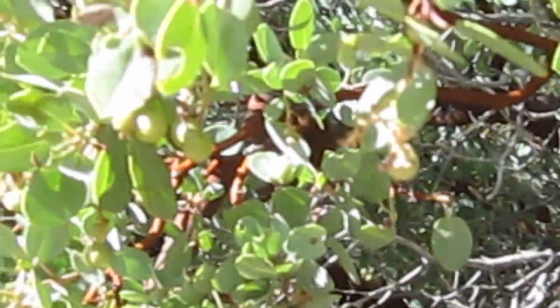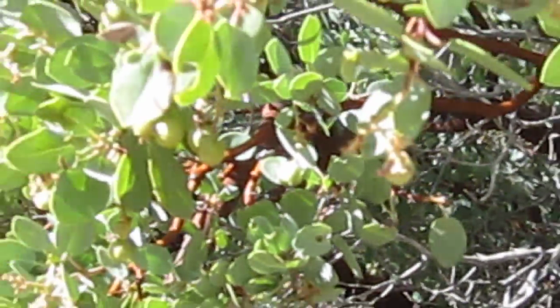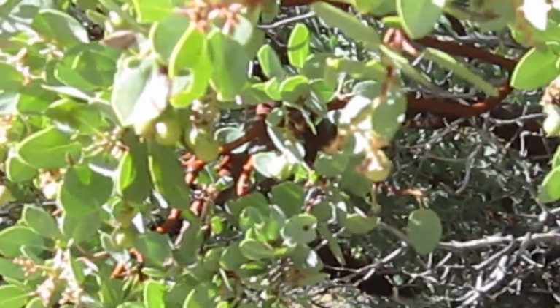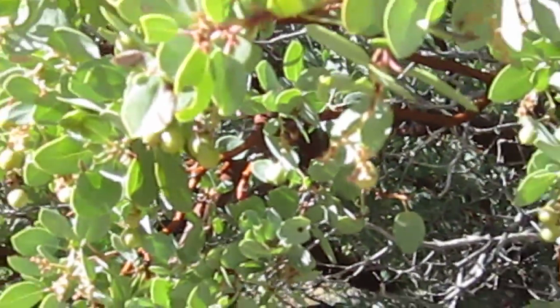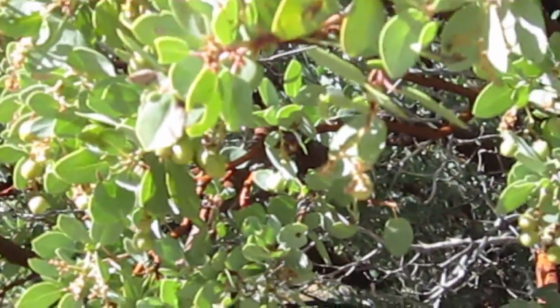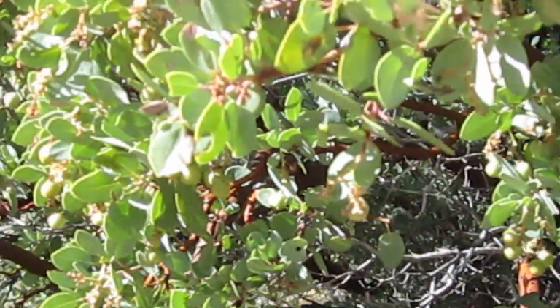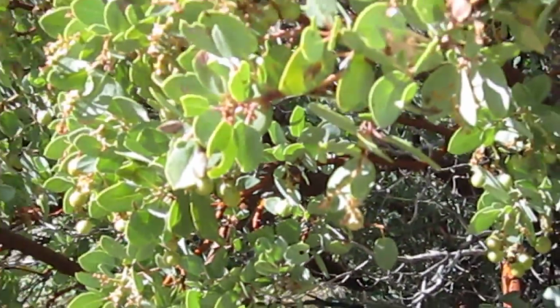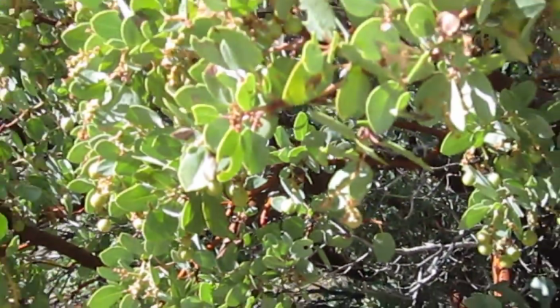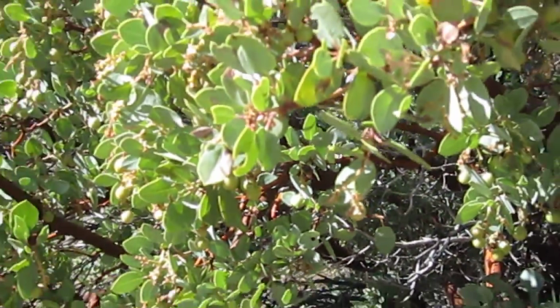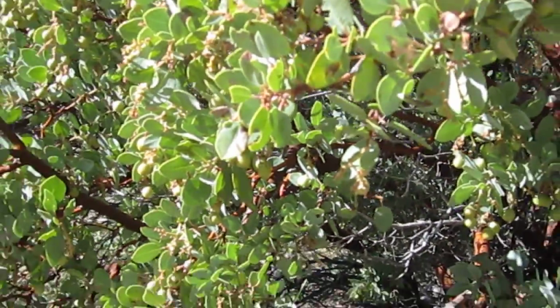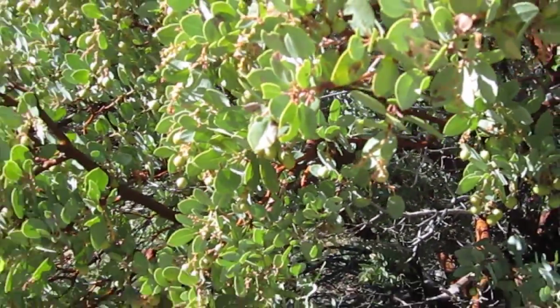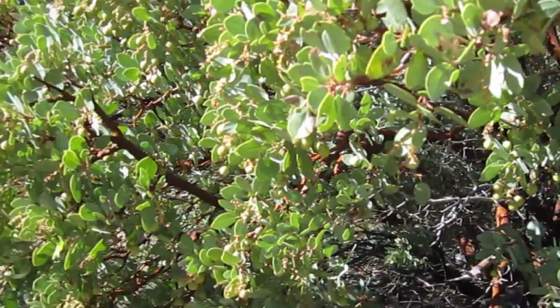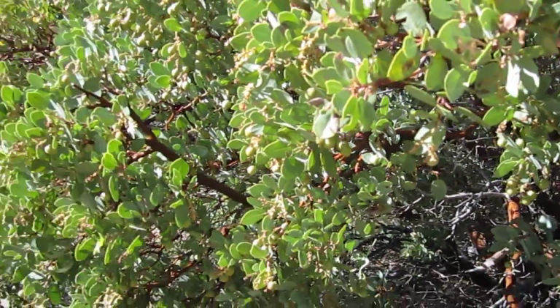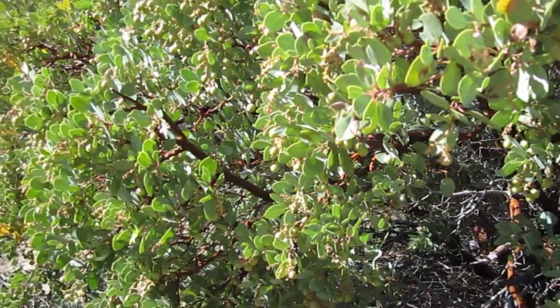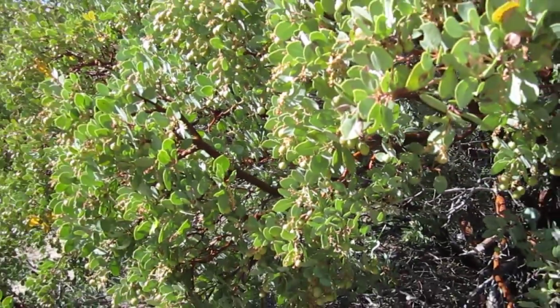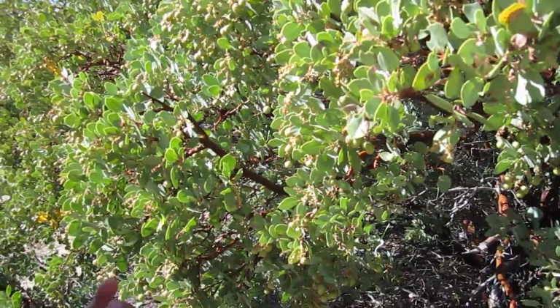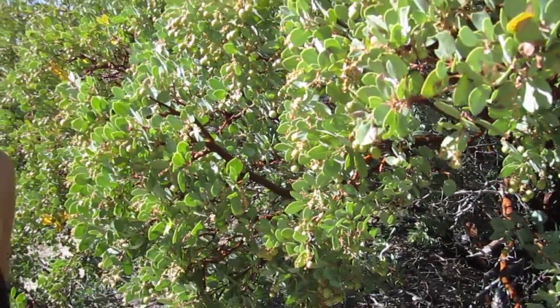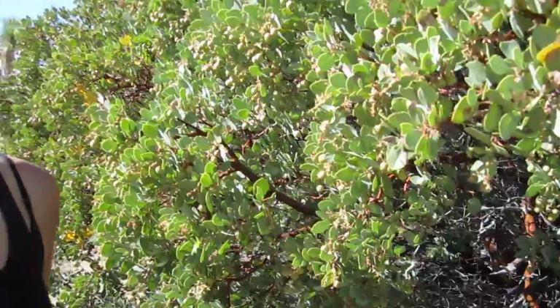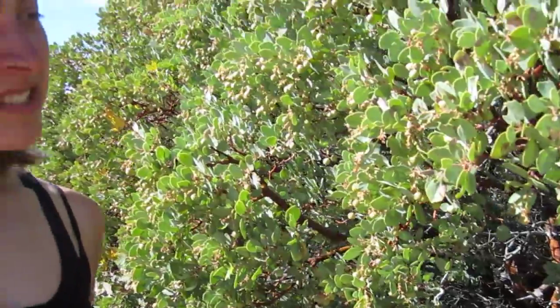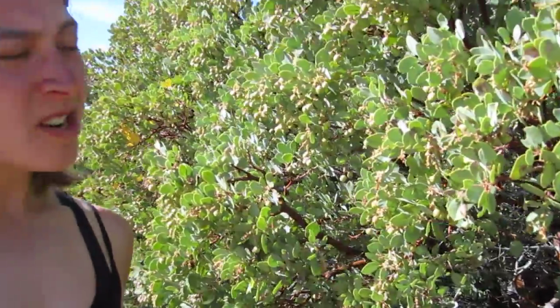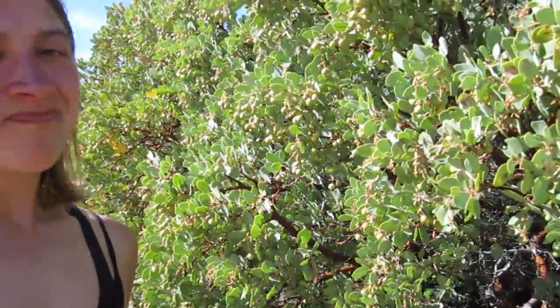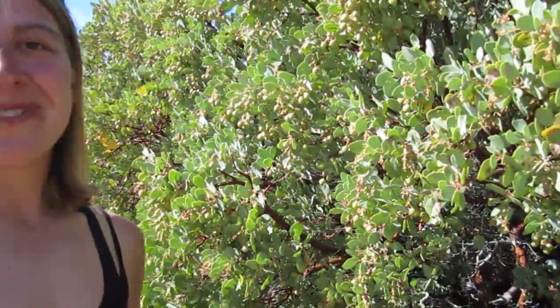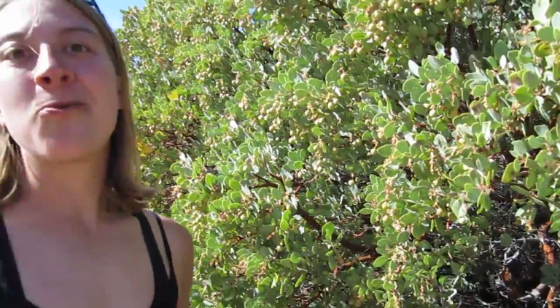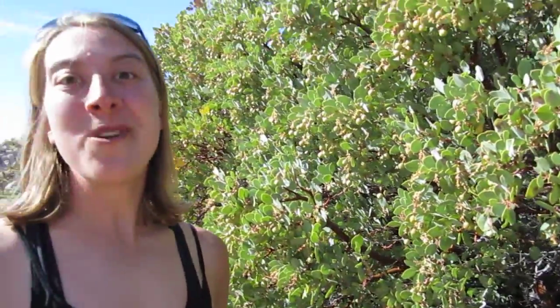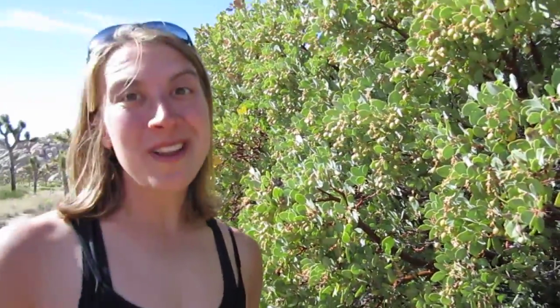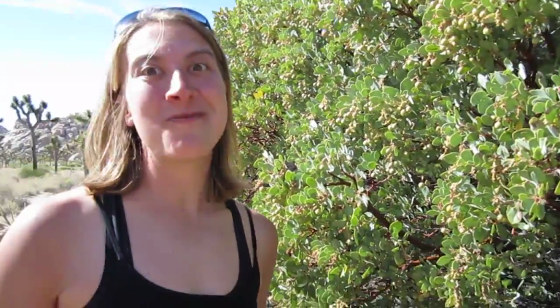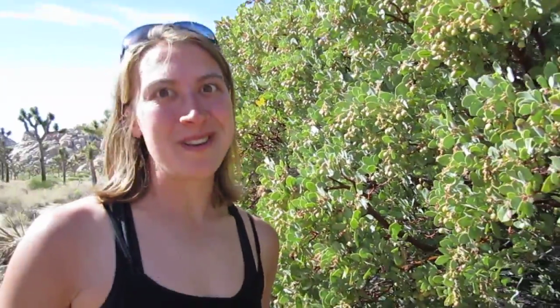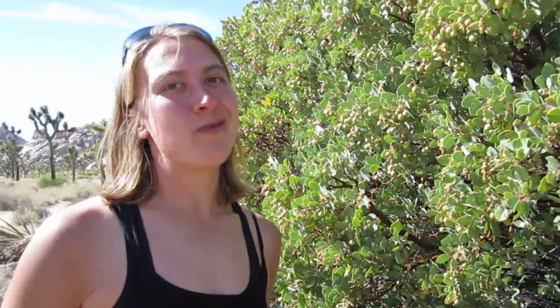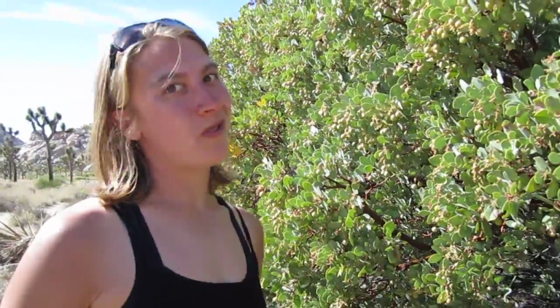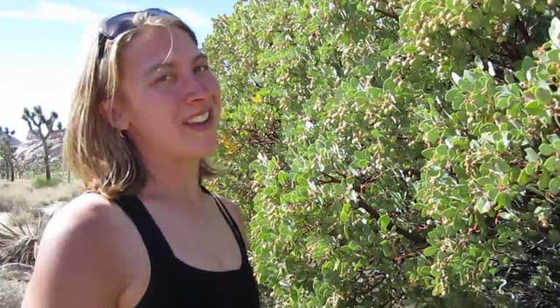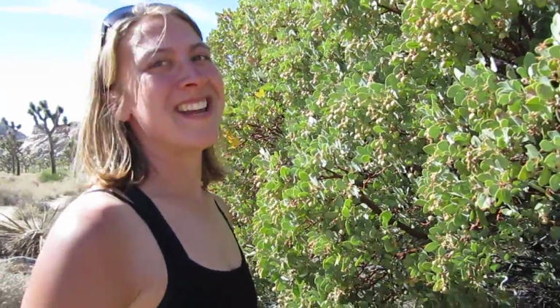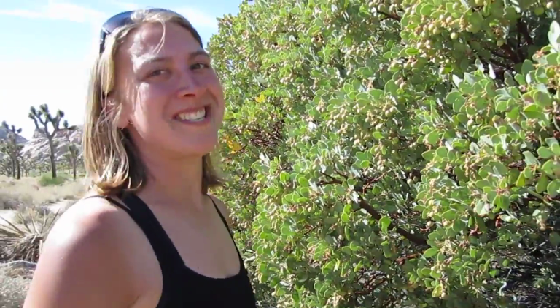So the manzanita tree in the desert — really cool thing in nature.